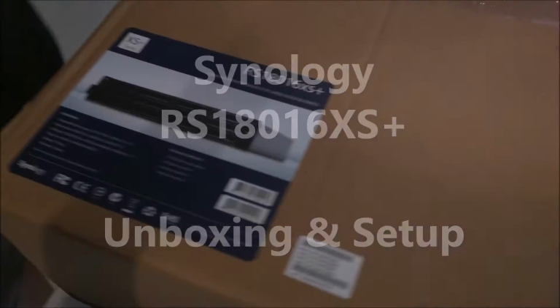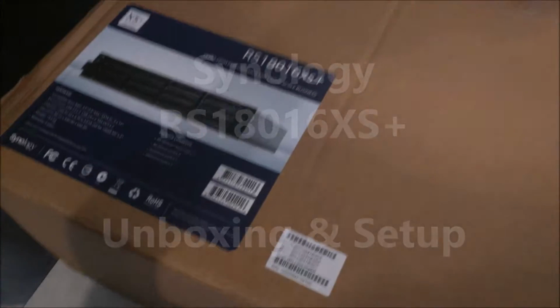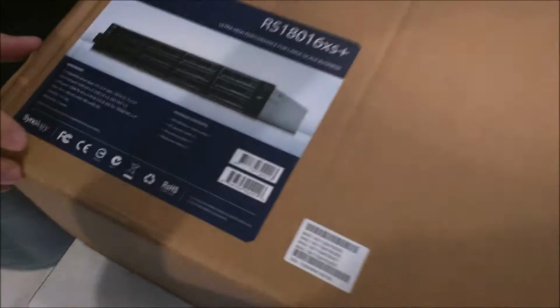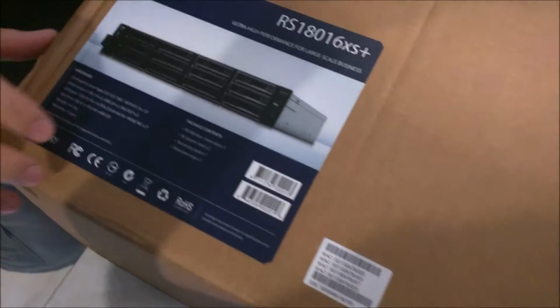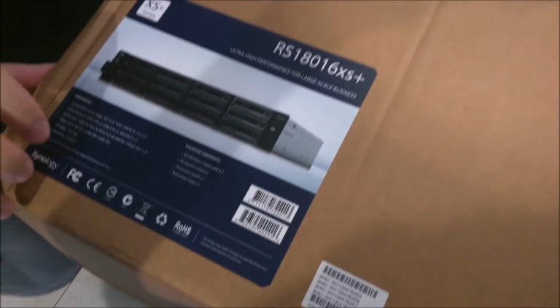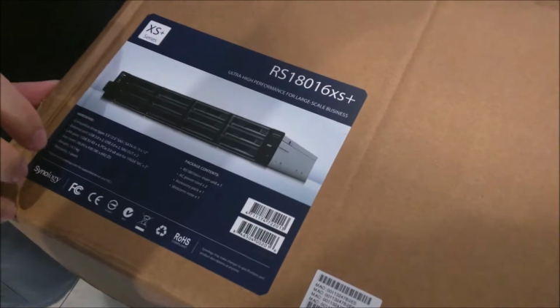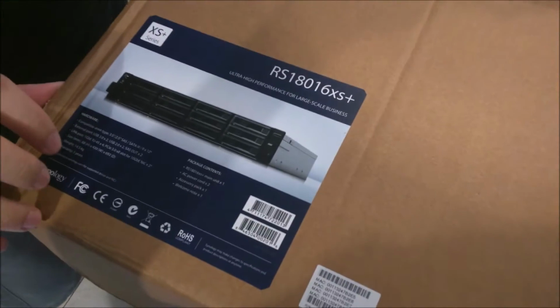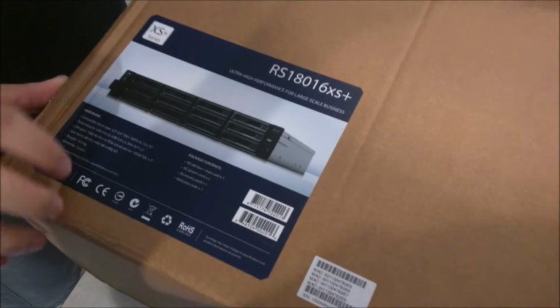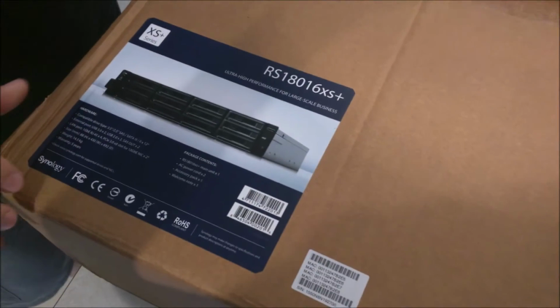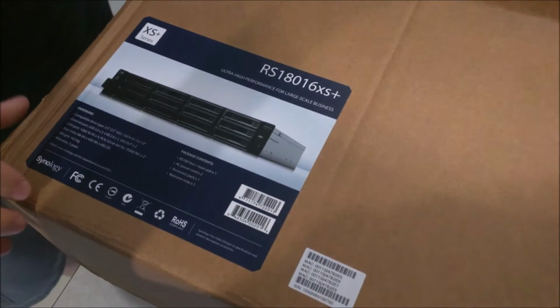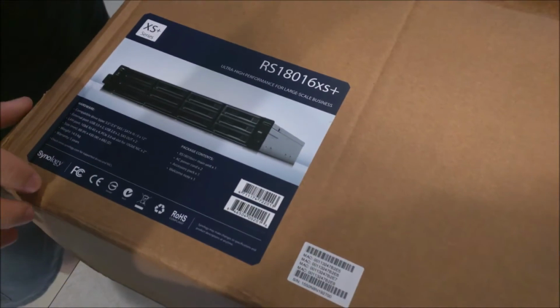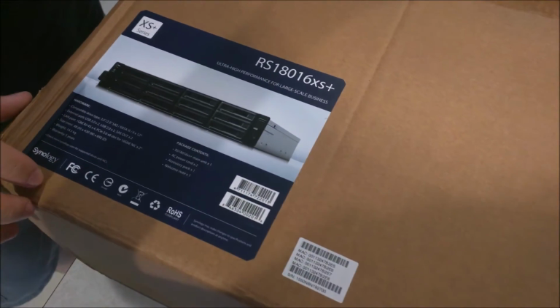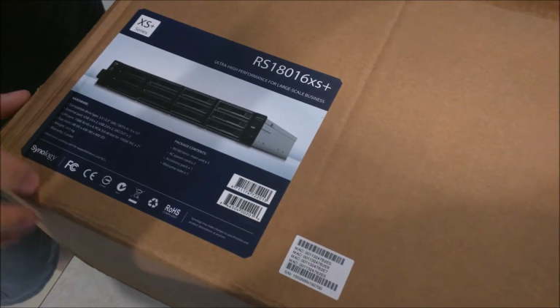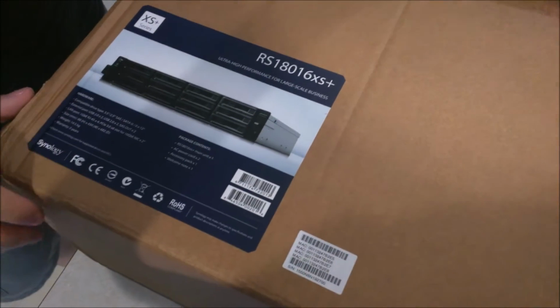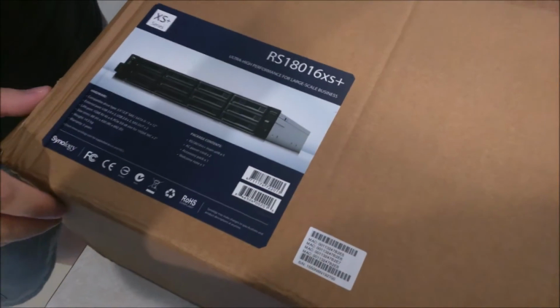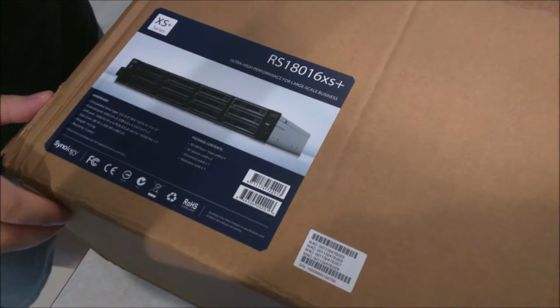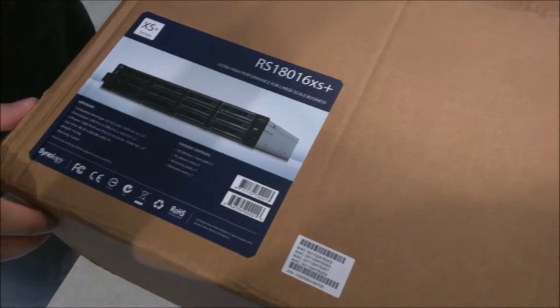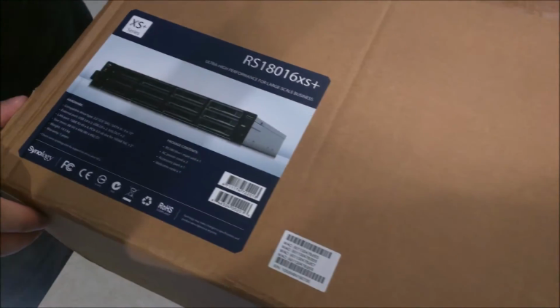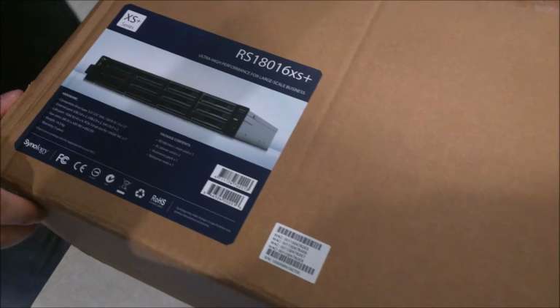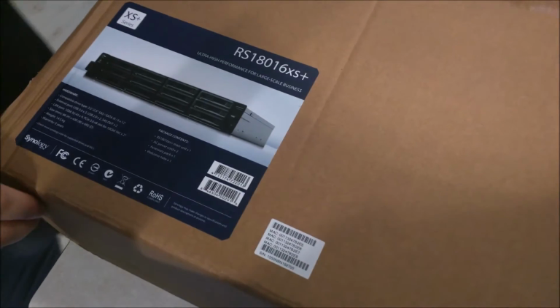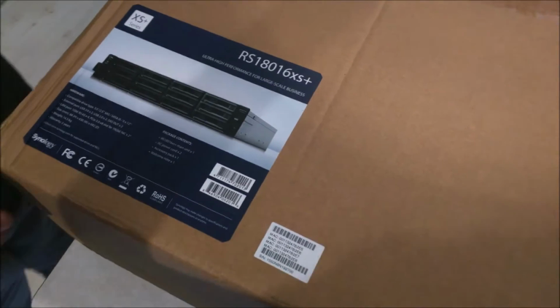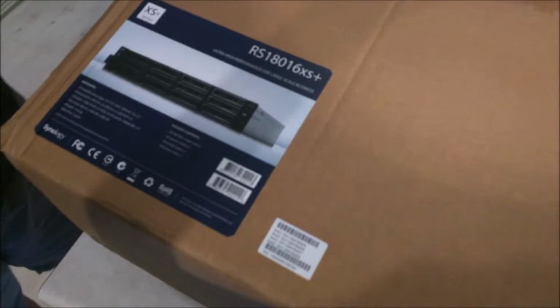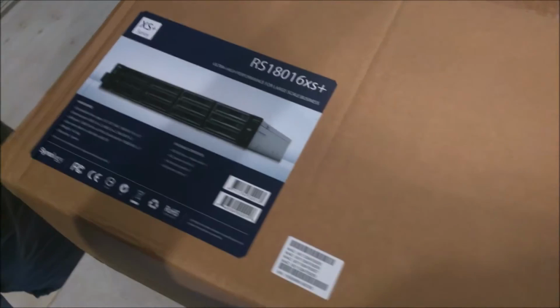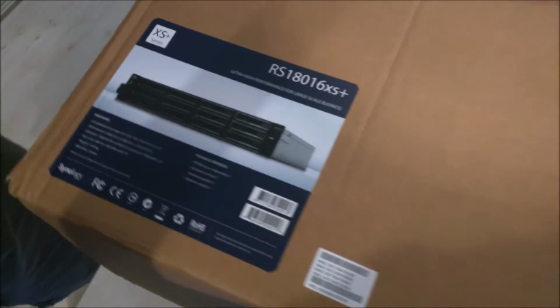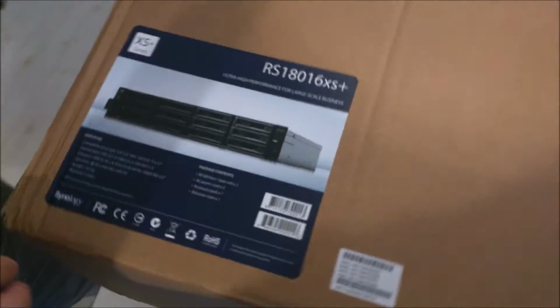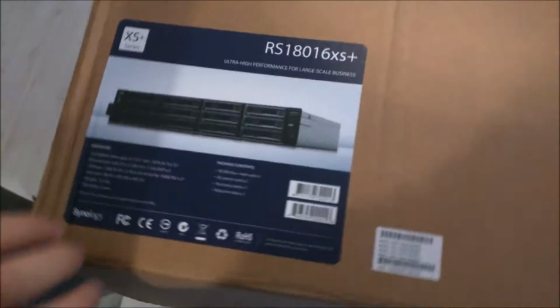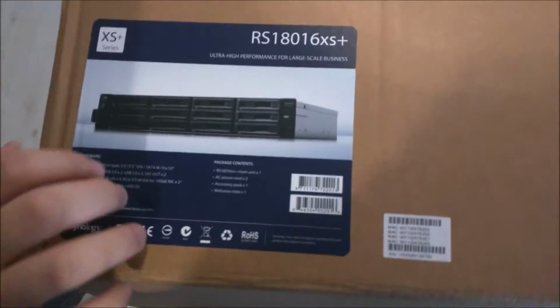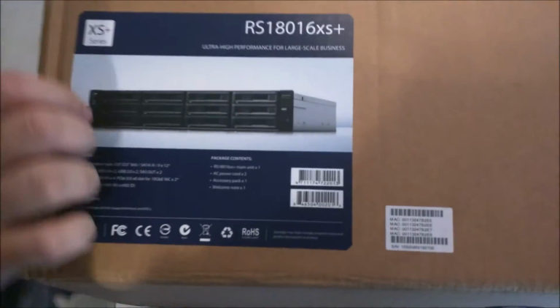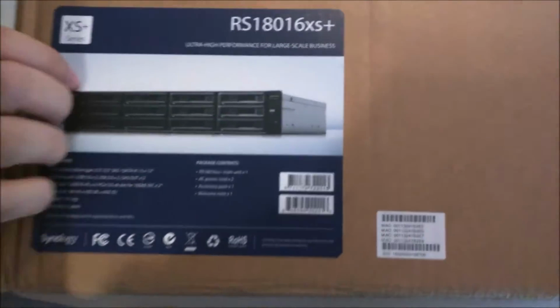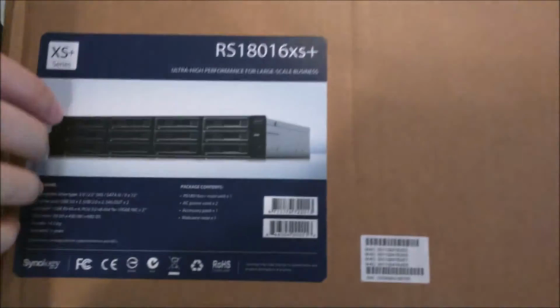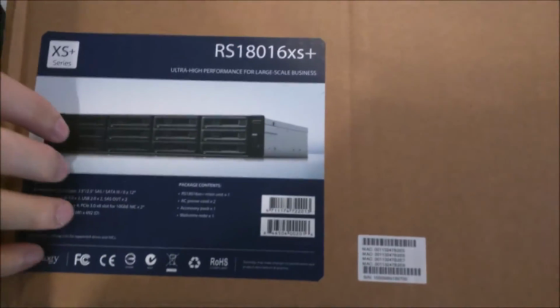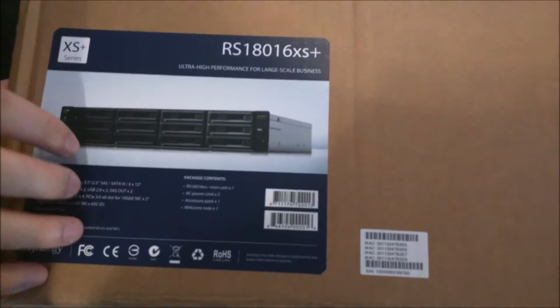All right, so I'm going to do an unboxing for the Synology RS1800-16XS Plus.